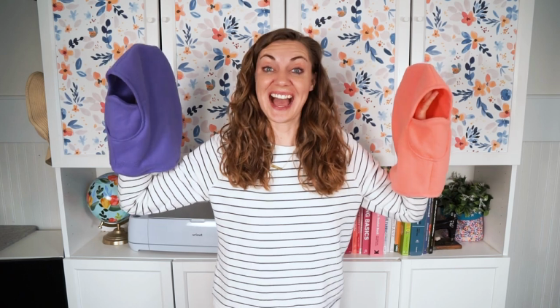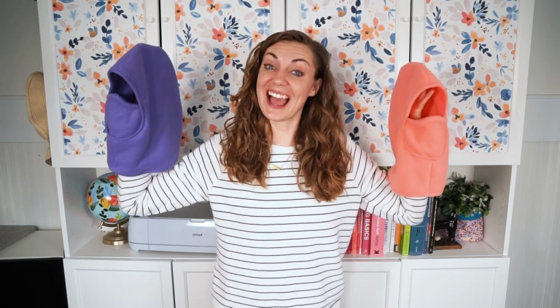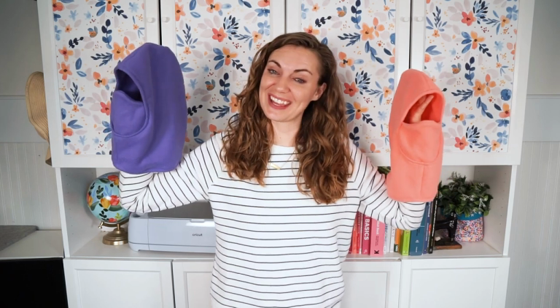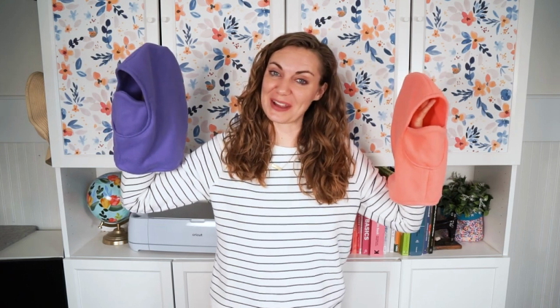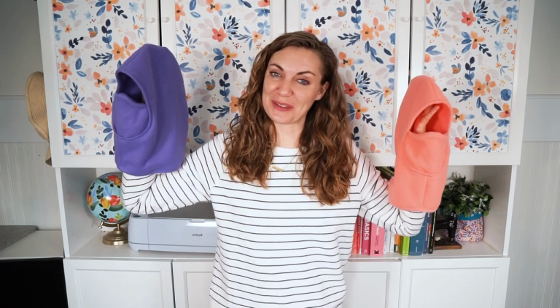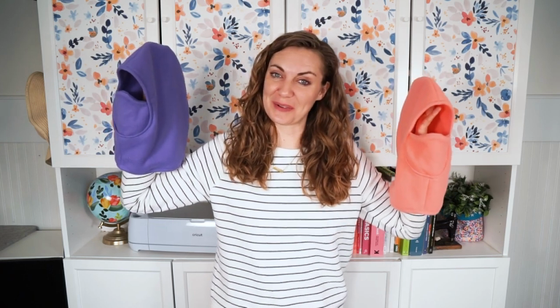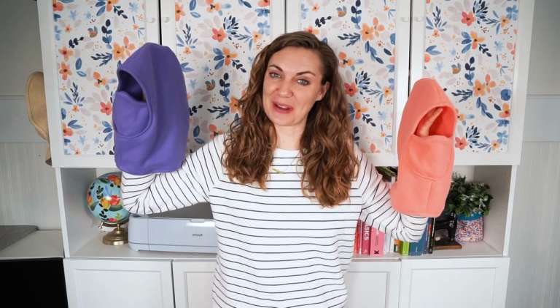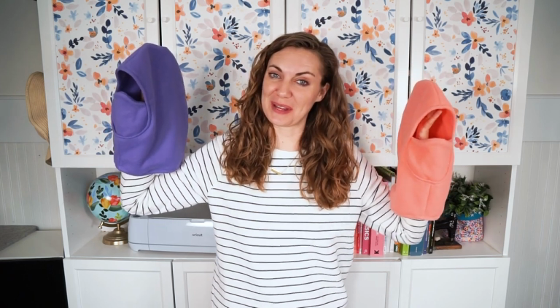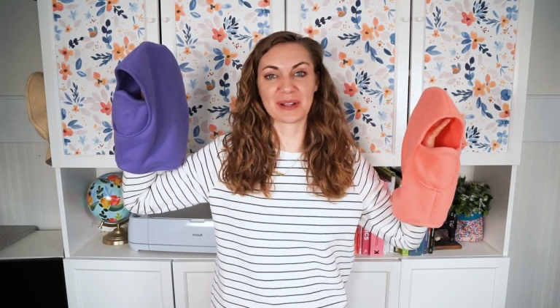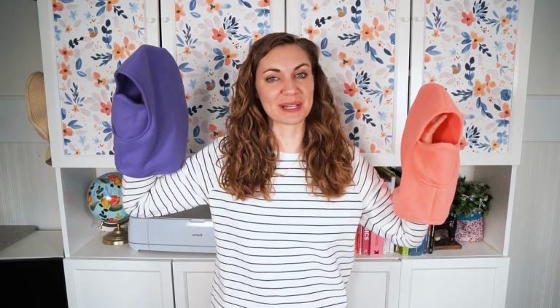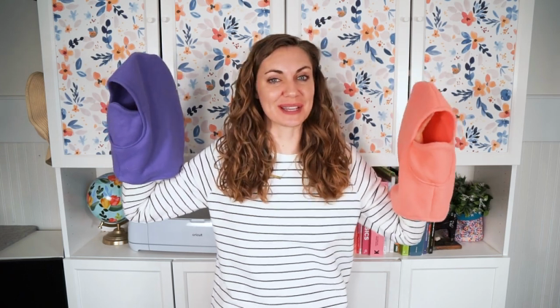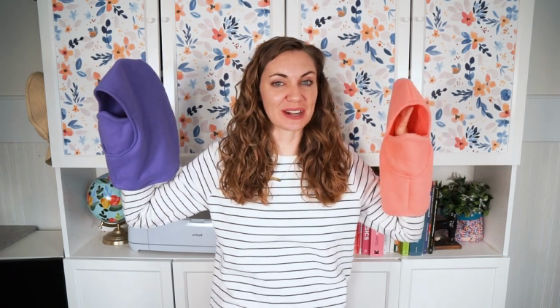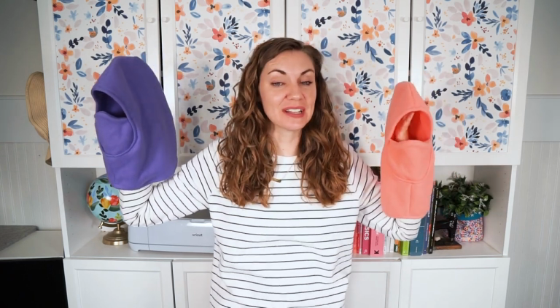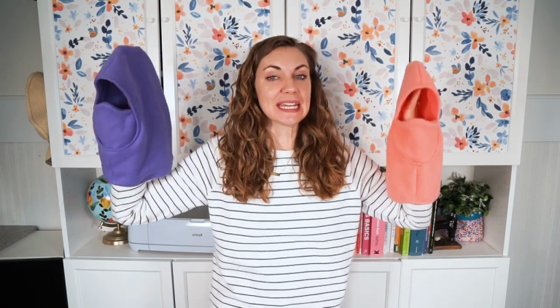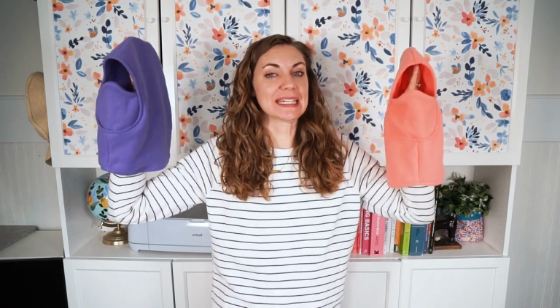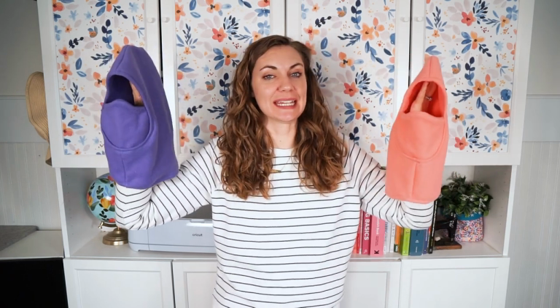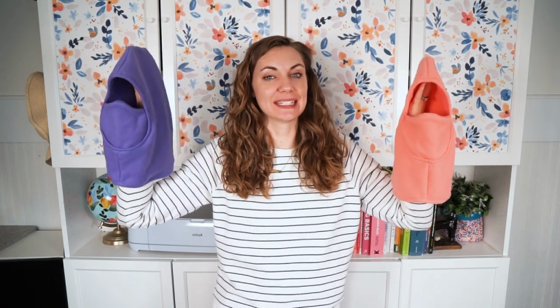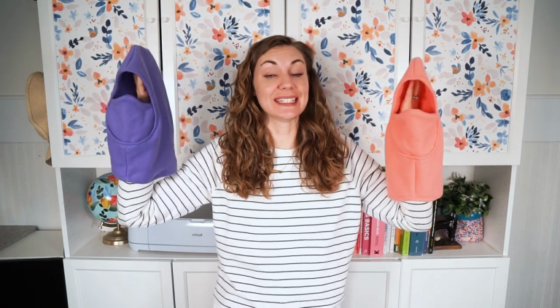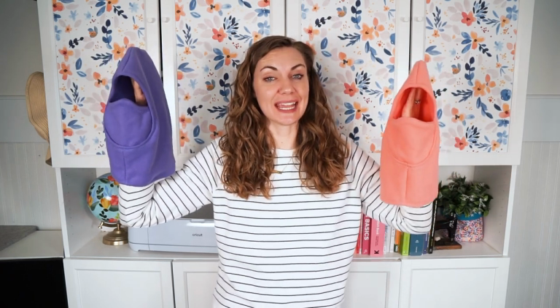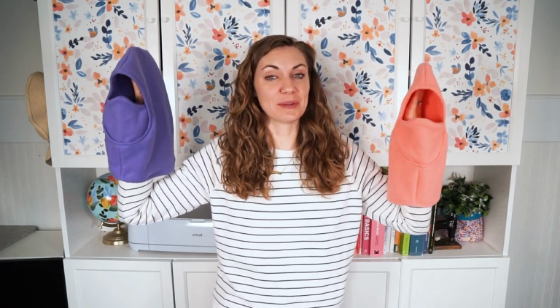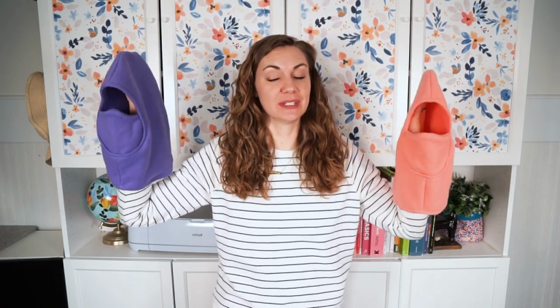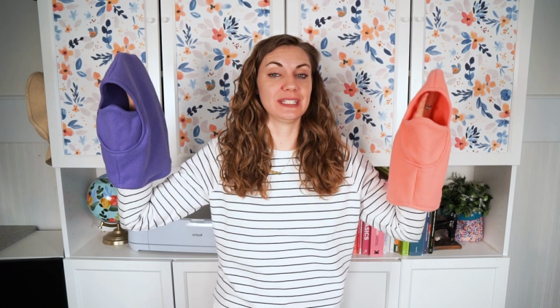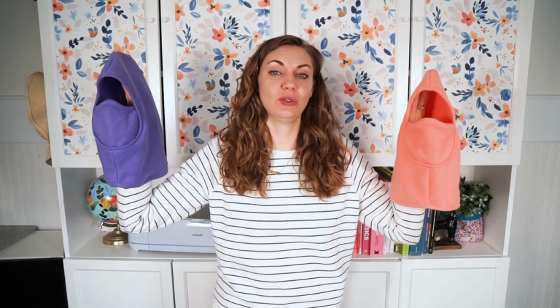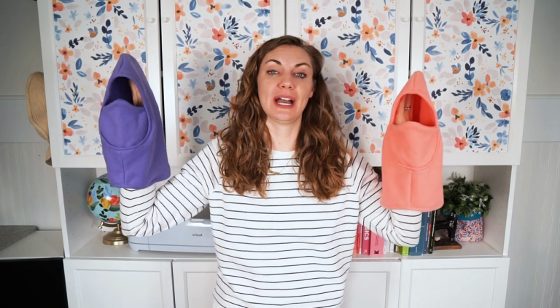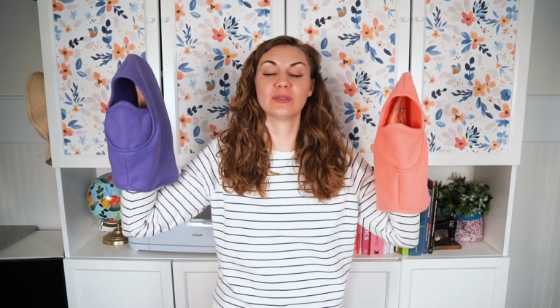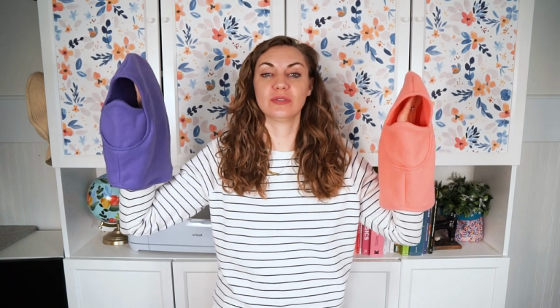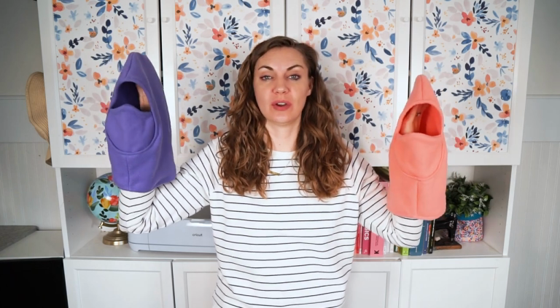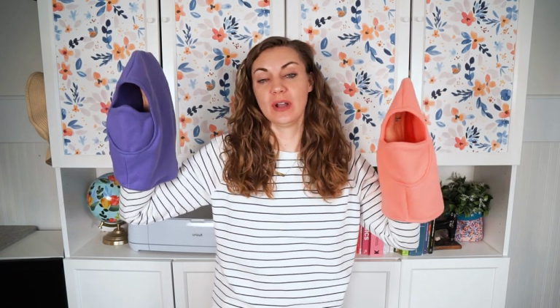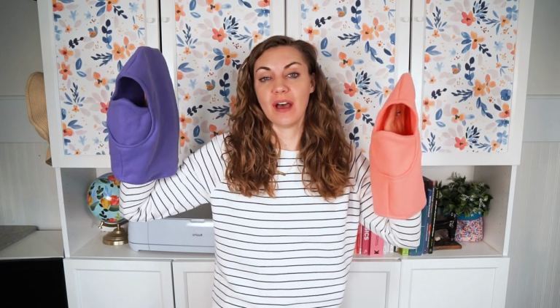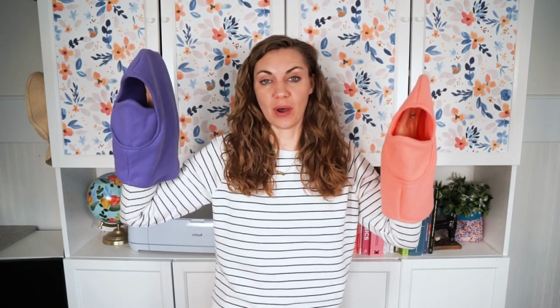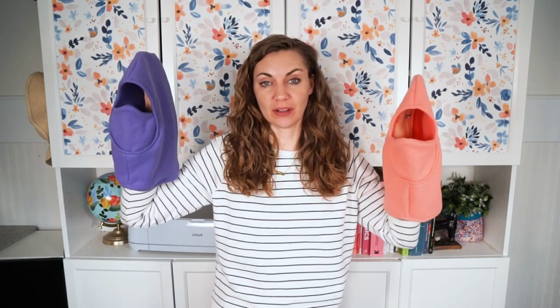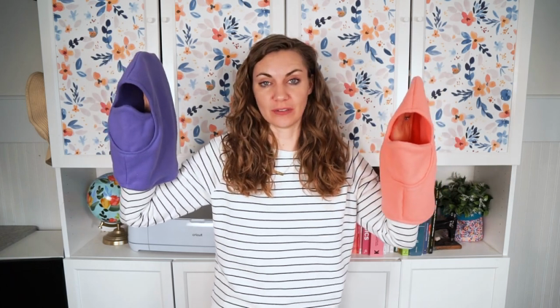Hi, I'm Heather from Heather Handmade. Welcome back to my channel. Today I am going to teach you how to sew a balaclava.